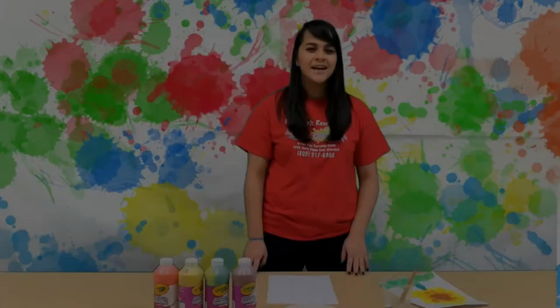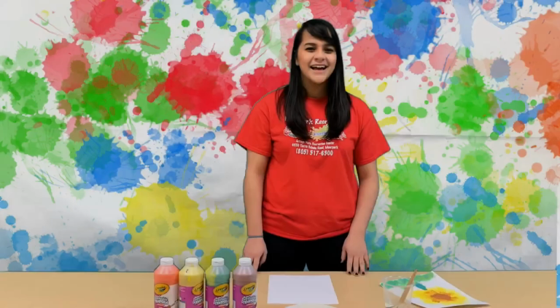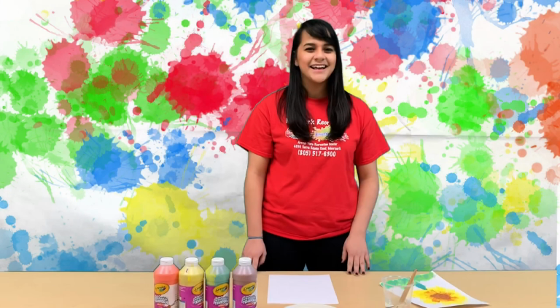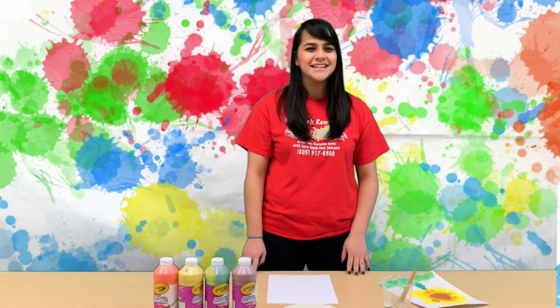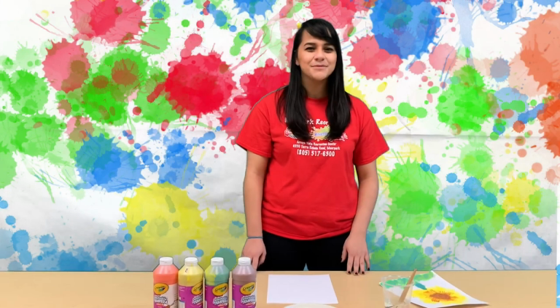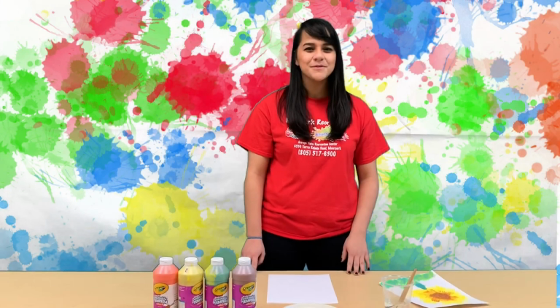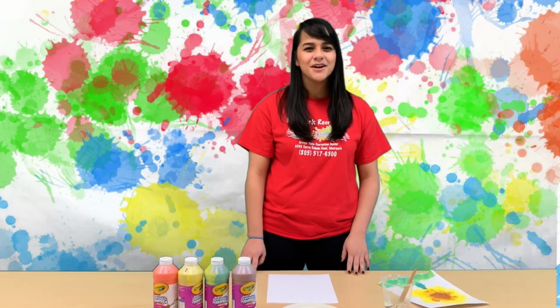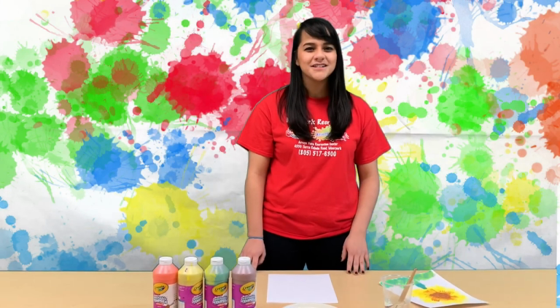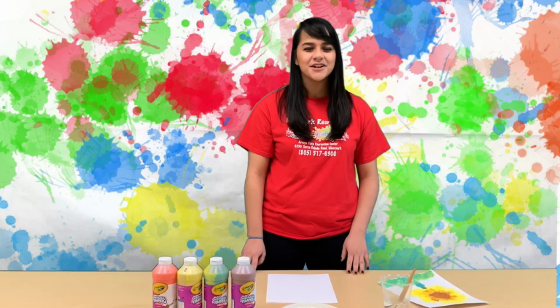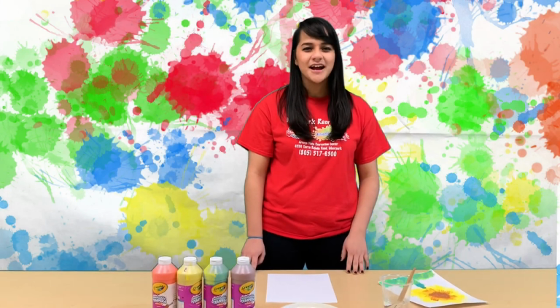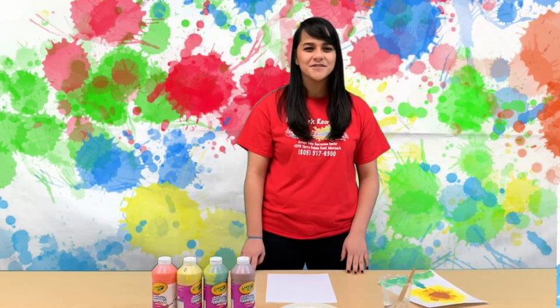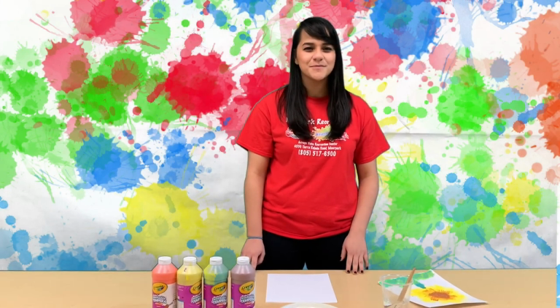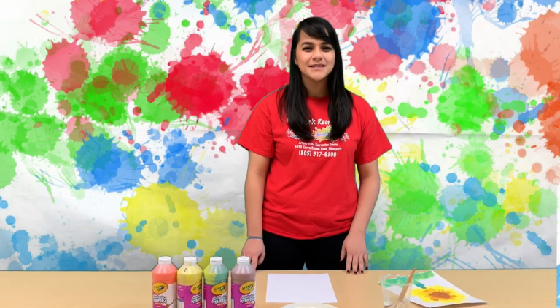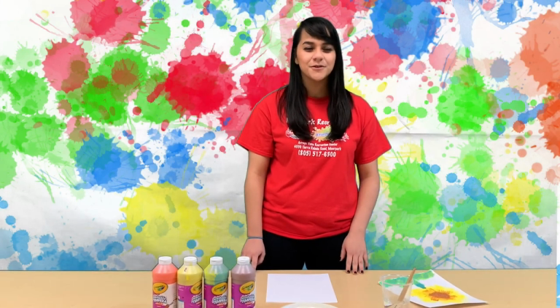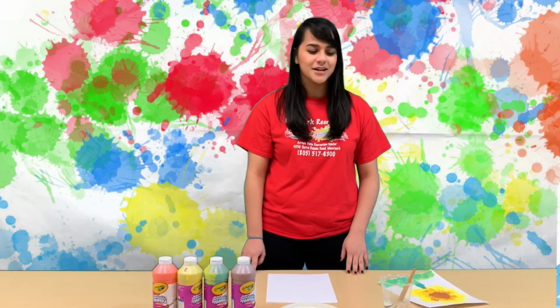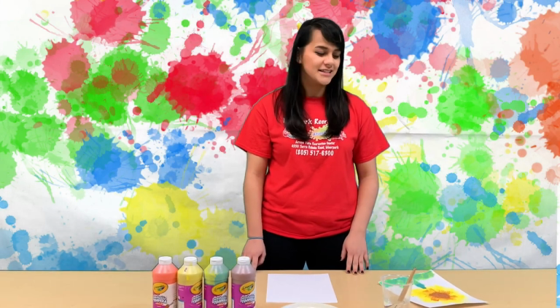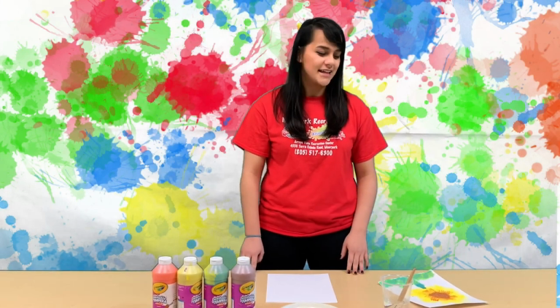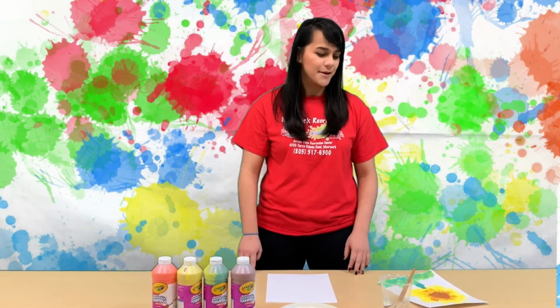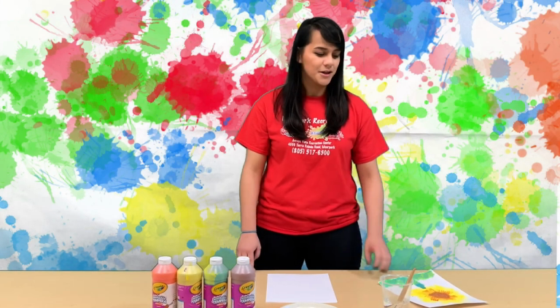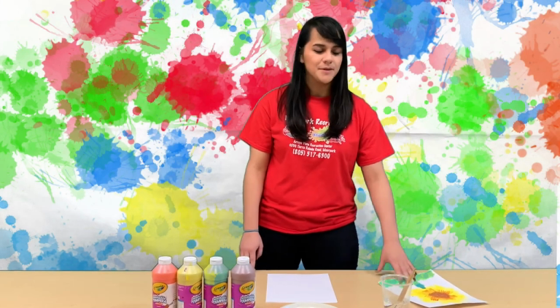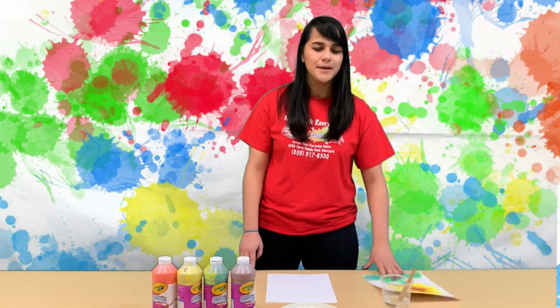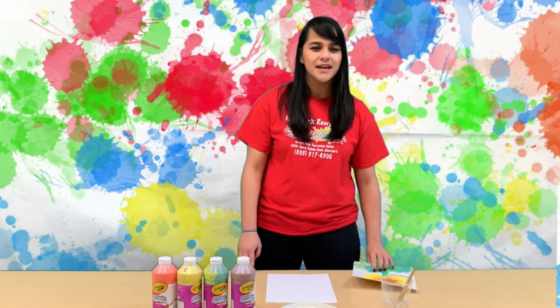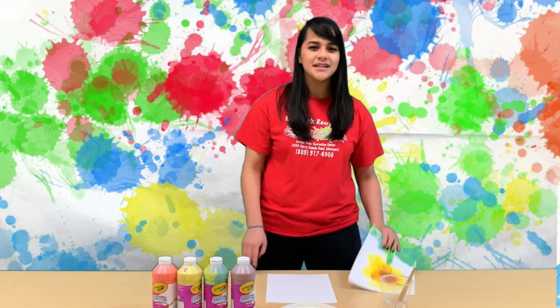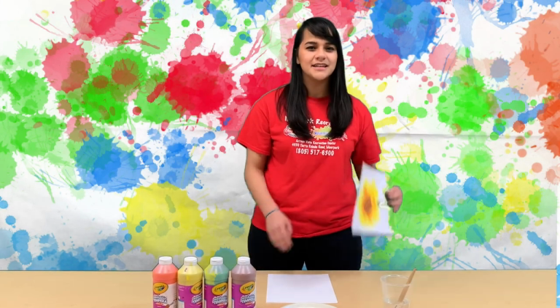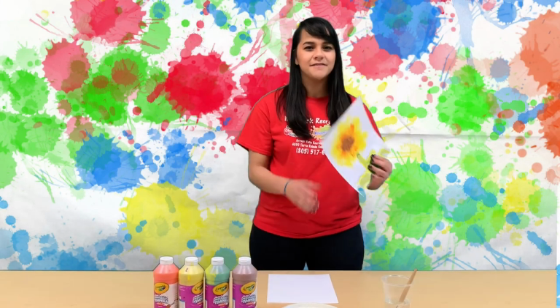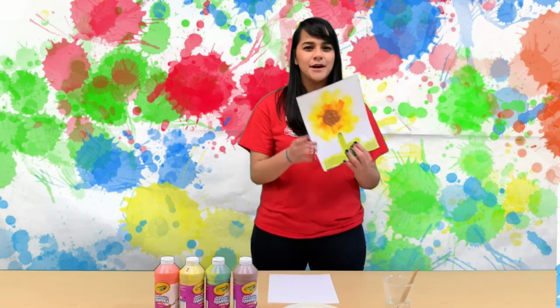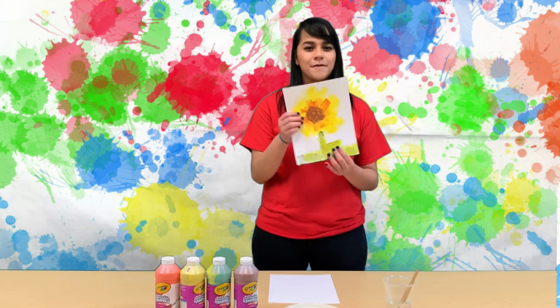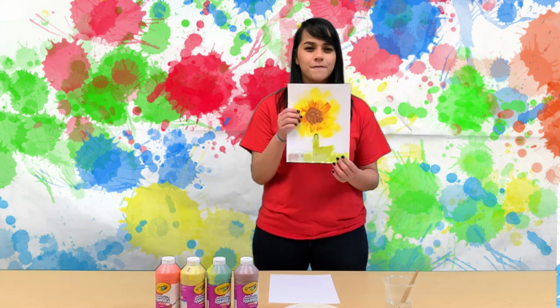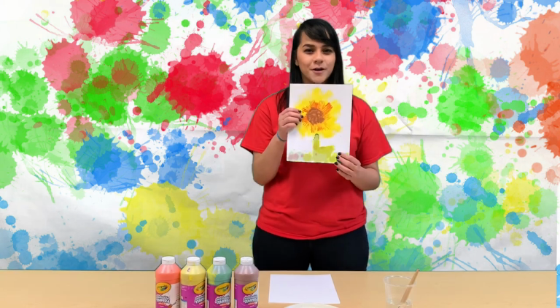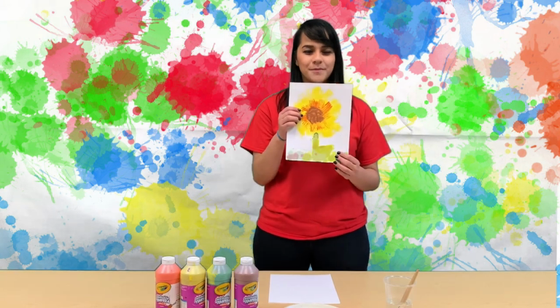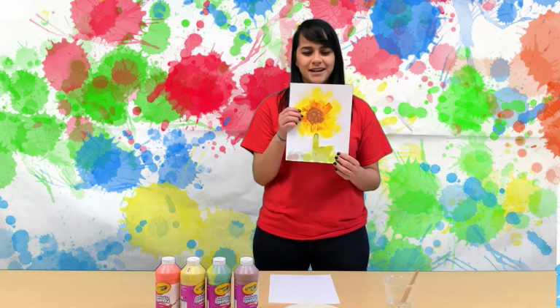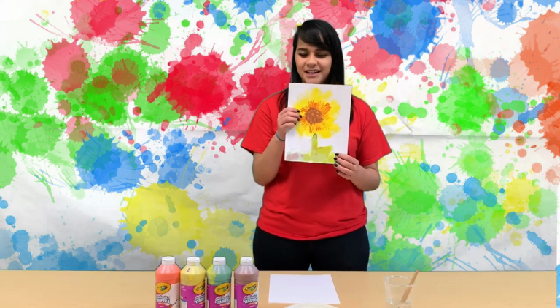Hi guys, welcome to Arts and Crafts with Ms. Laura. Today we're going to be making a sunflower fork painting.